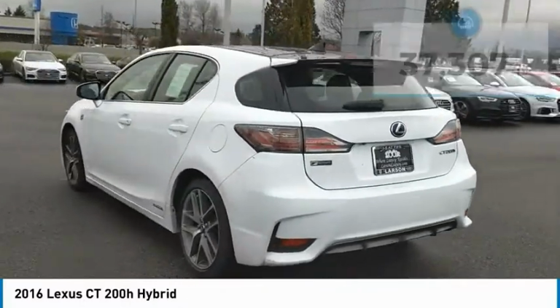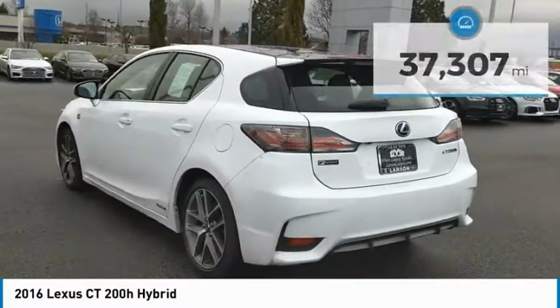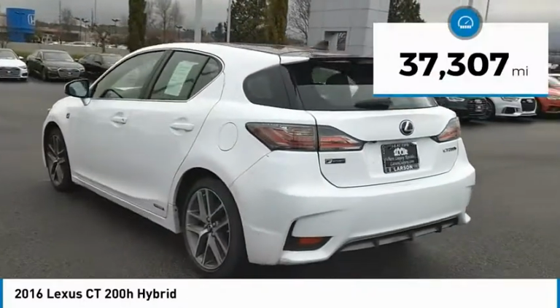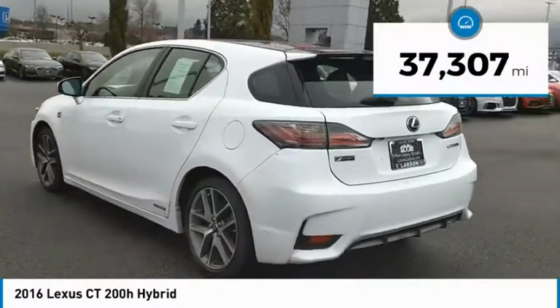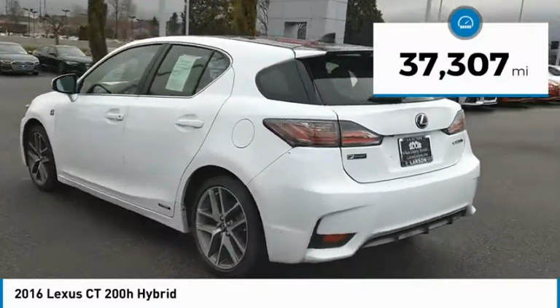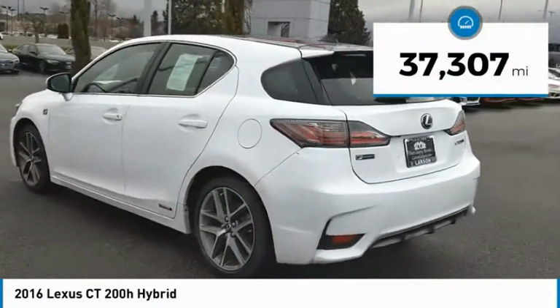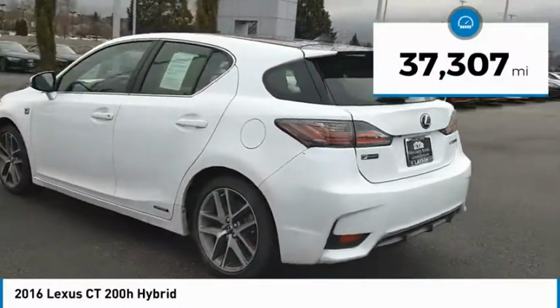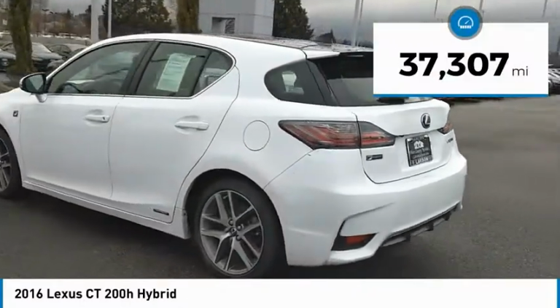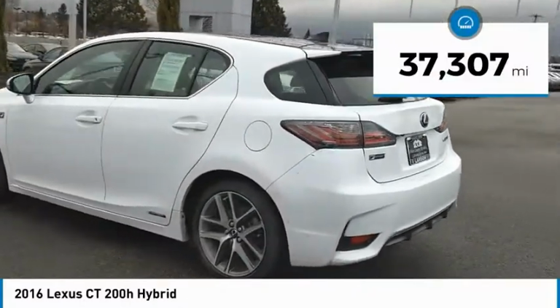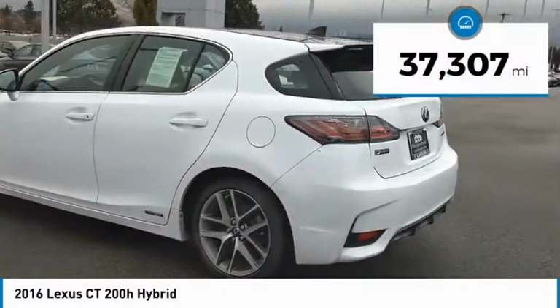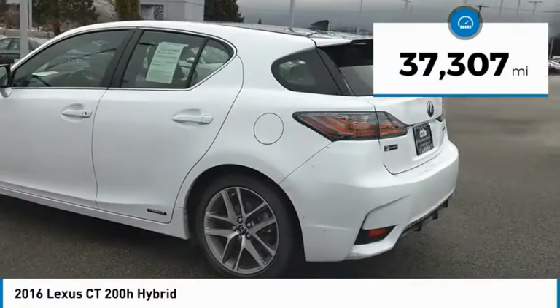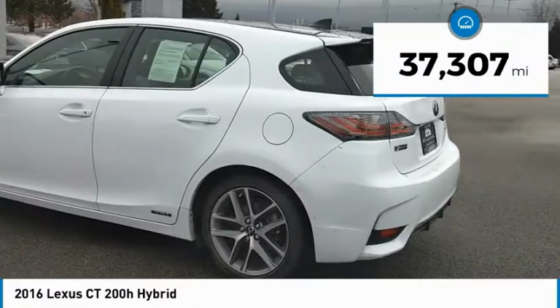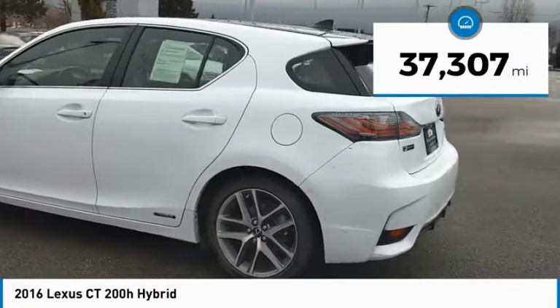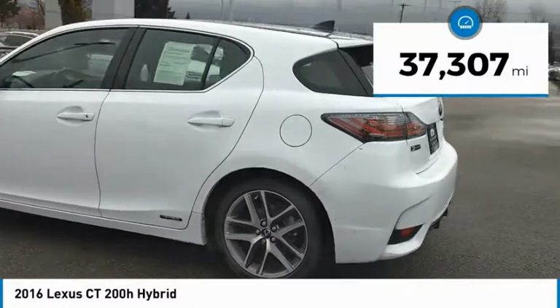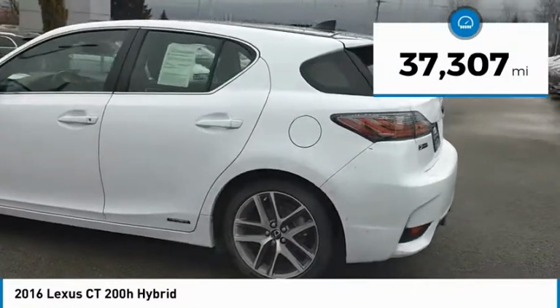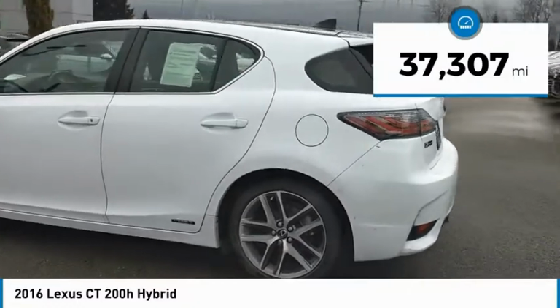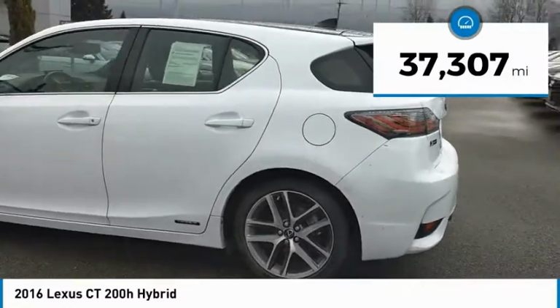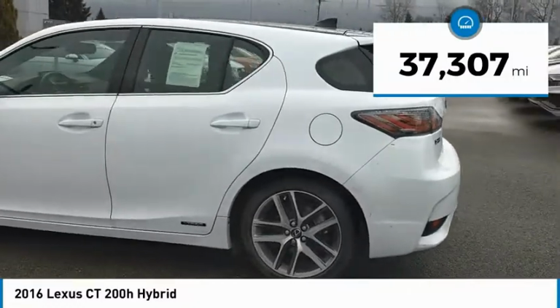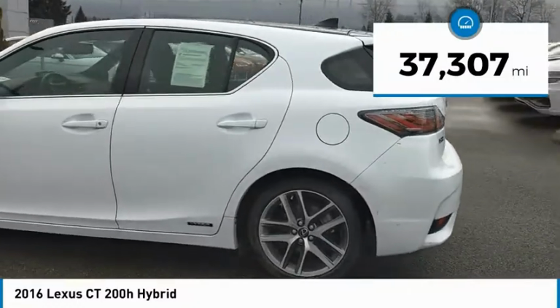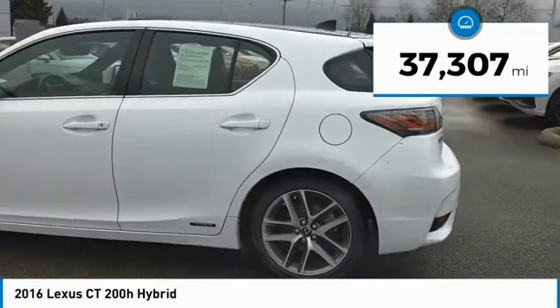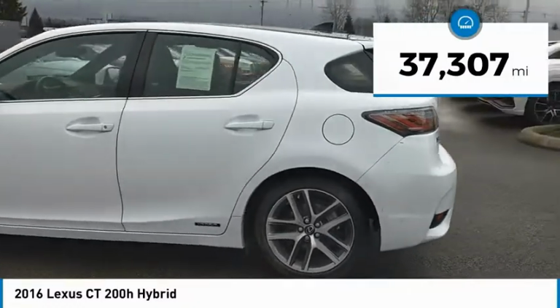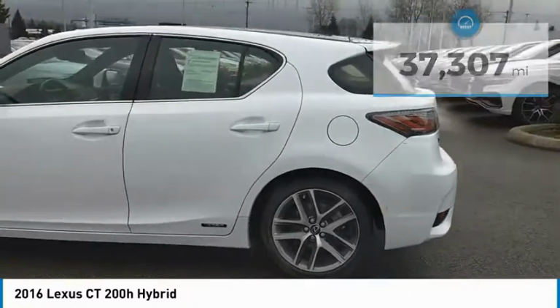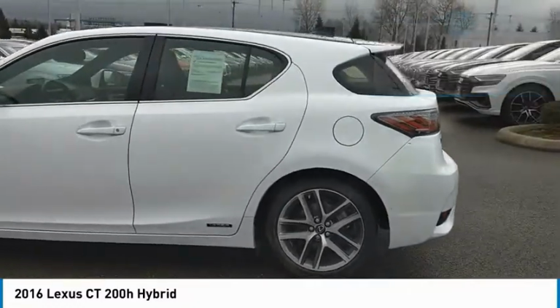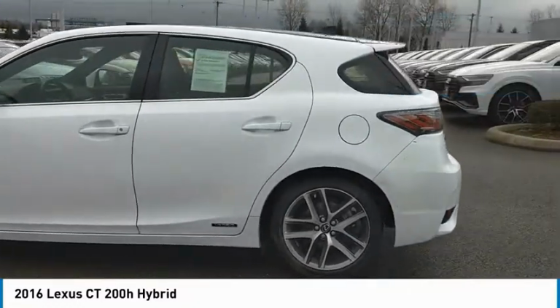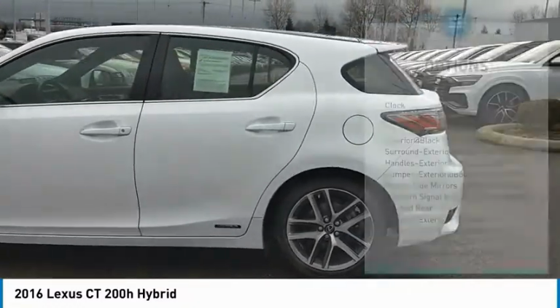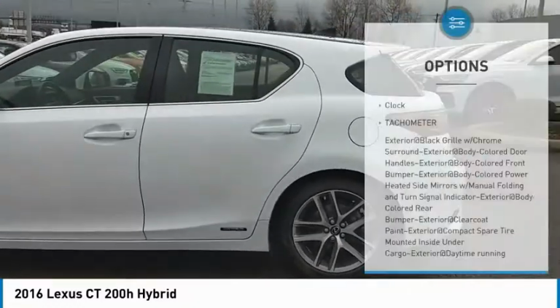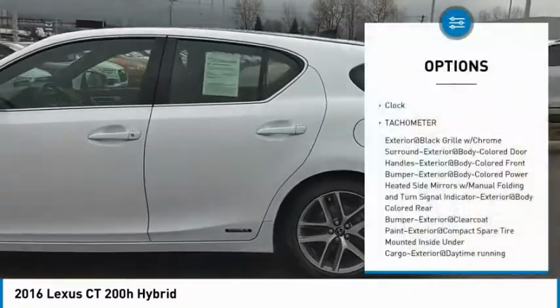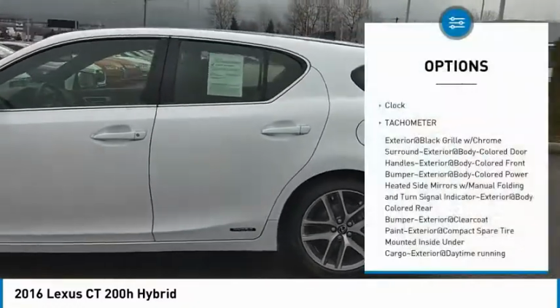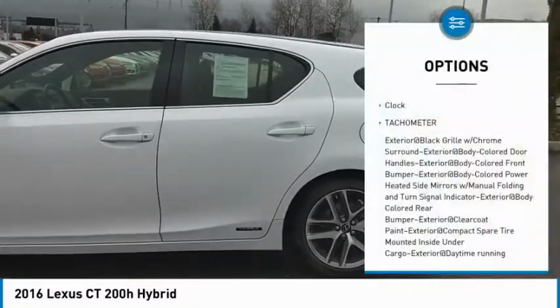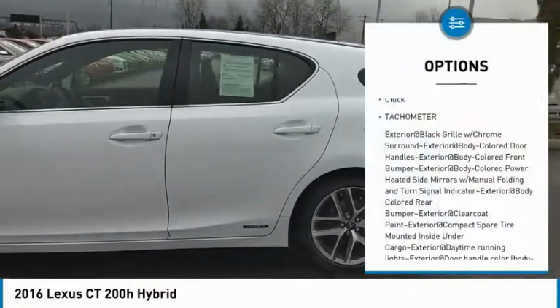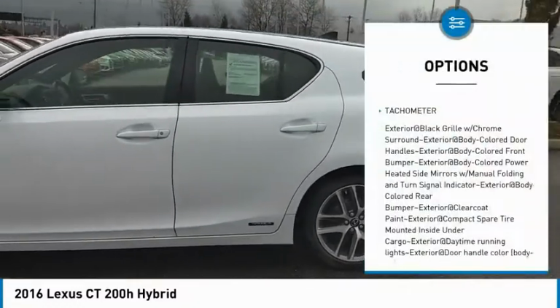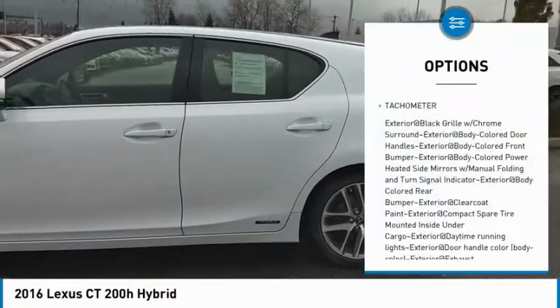This vehicle has less than 40,000 miles. Here are some of this vehicle's great options: Clock, Tachometer.